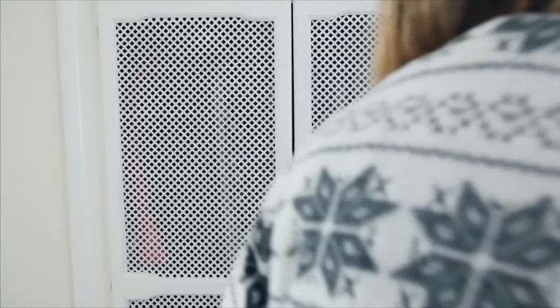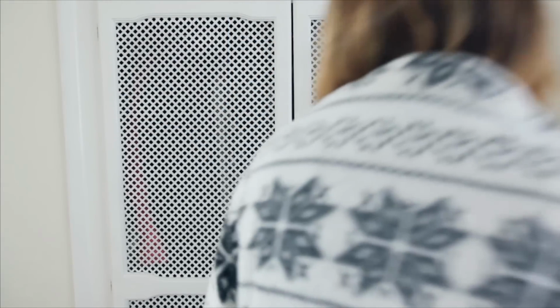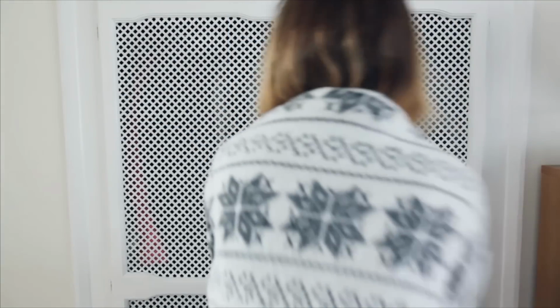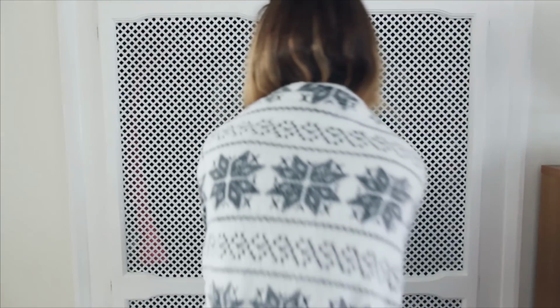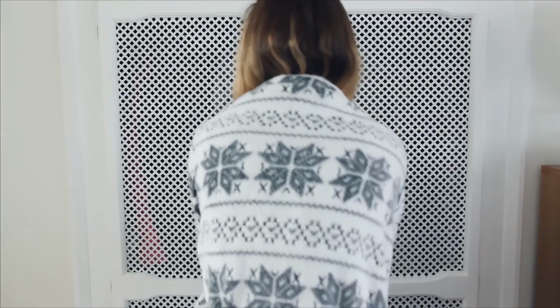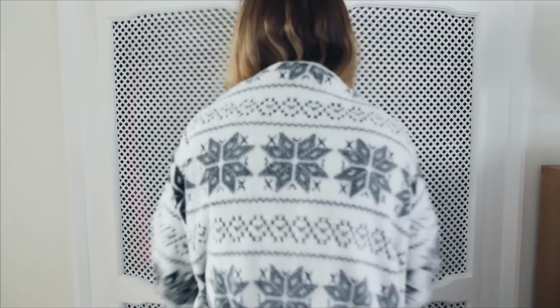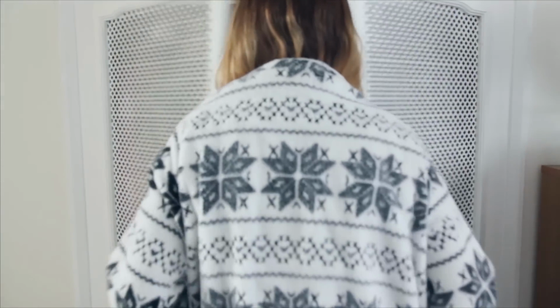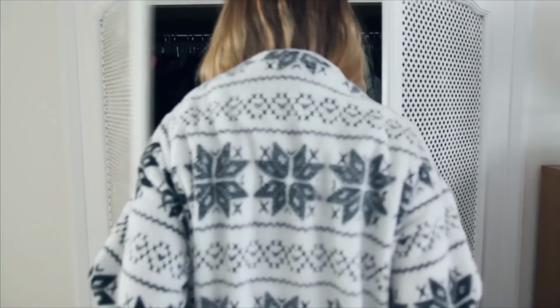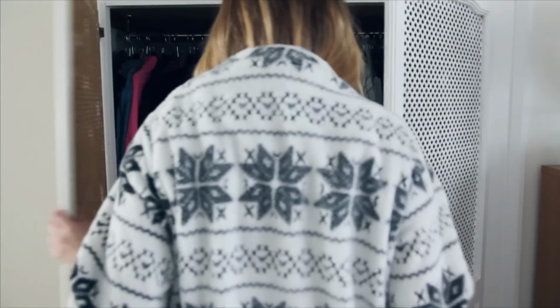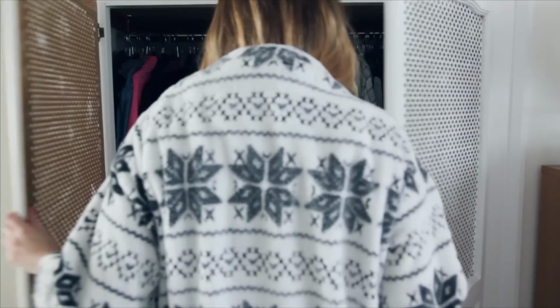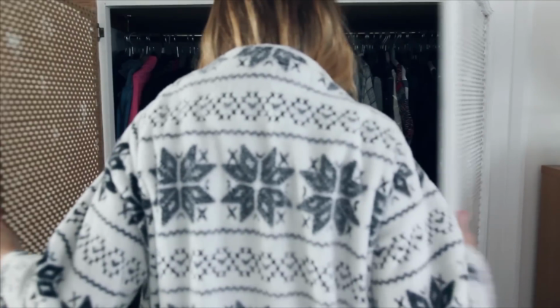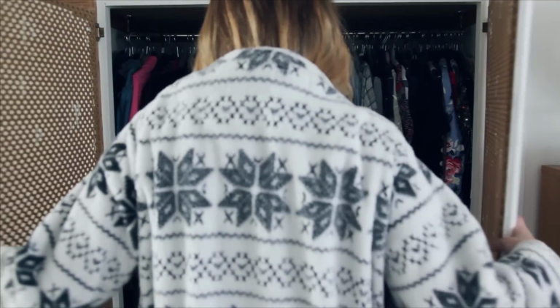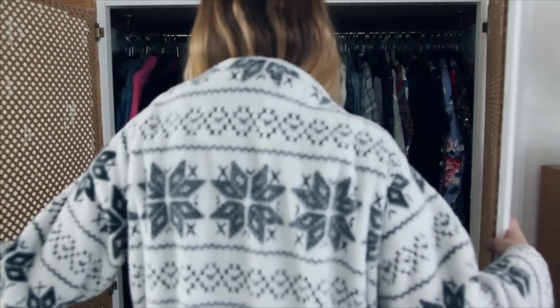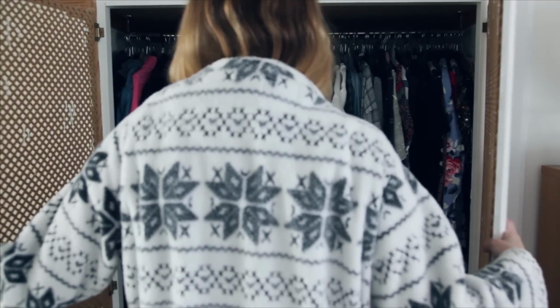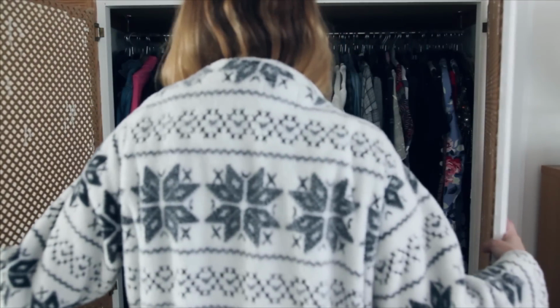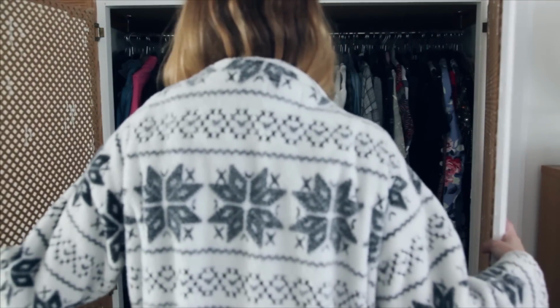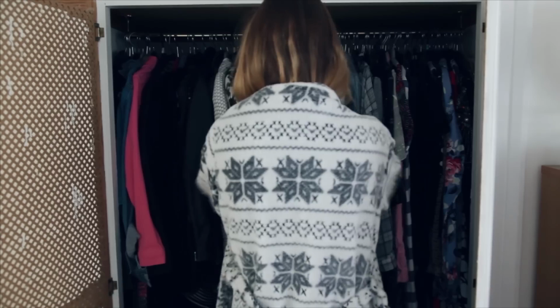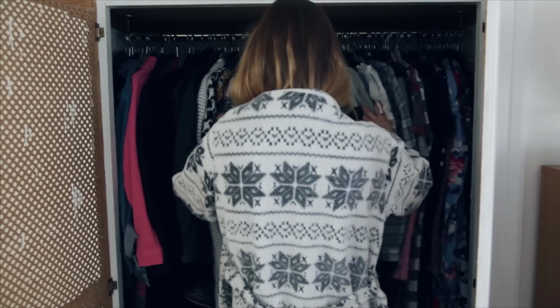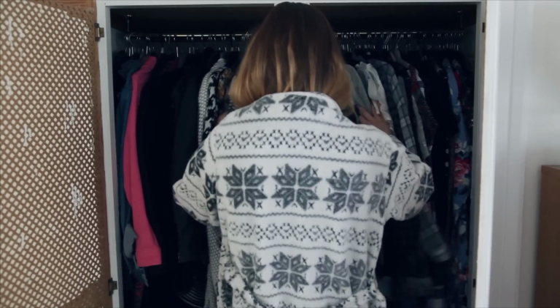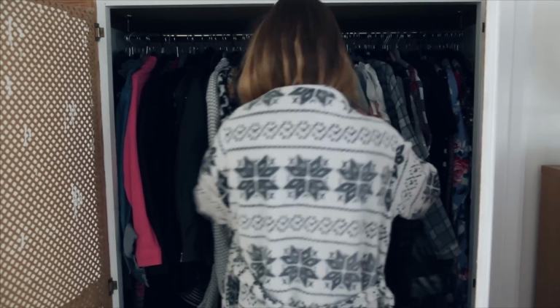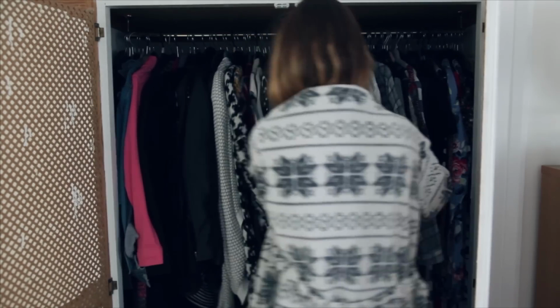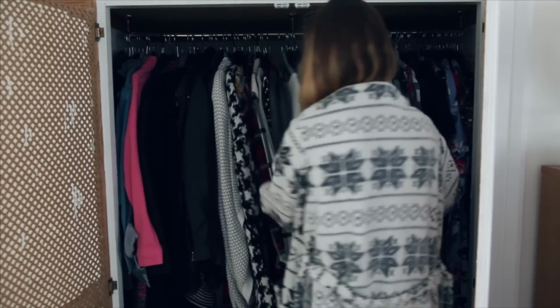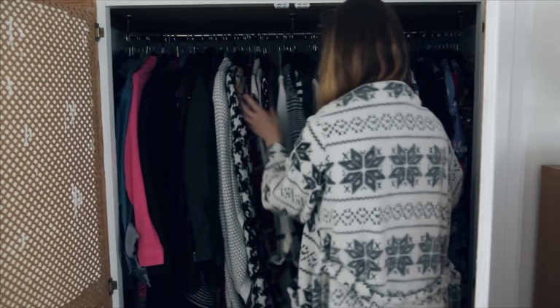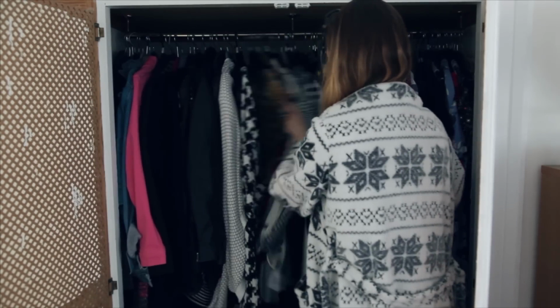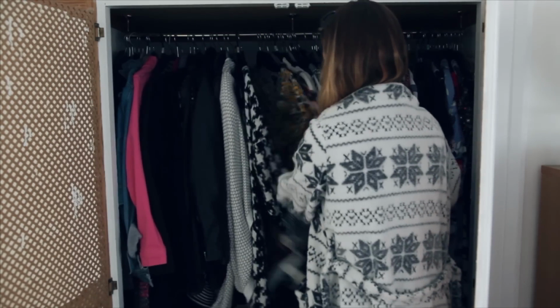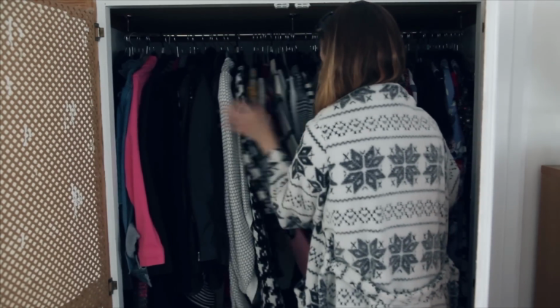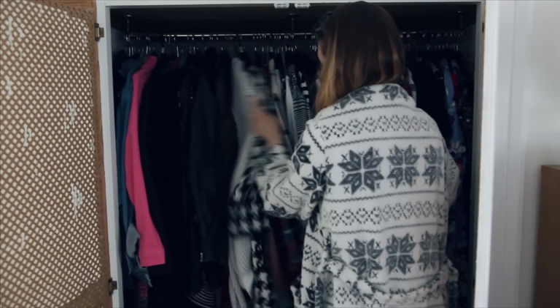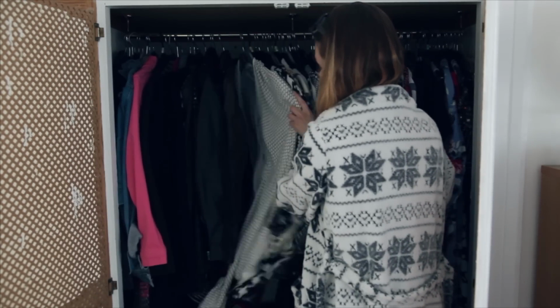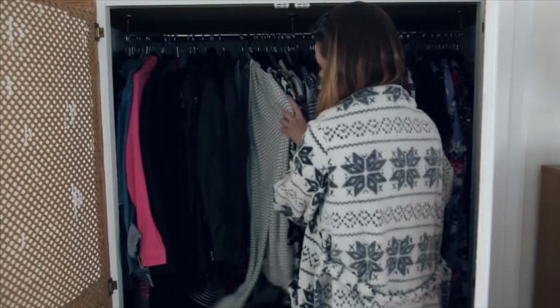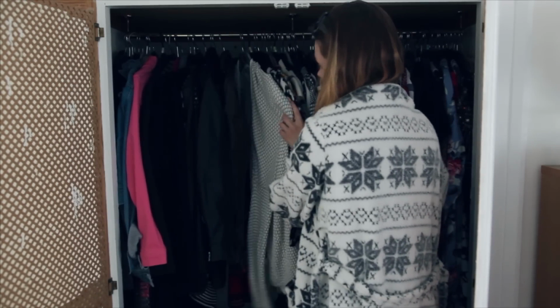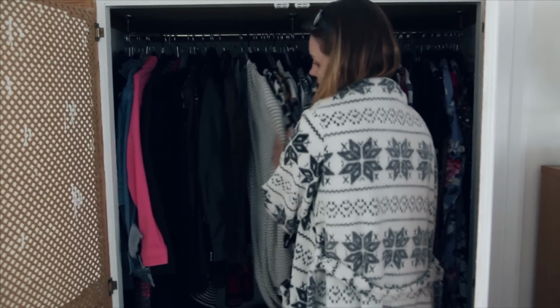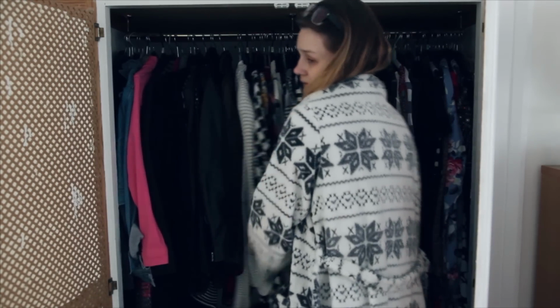A daily struggle for me is figuring out what to wear. I have far too many clothes as you can see, and it's always a bit of a chore.